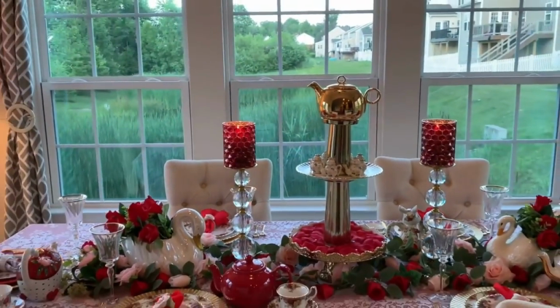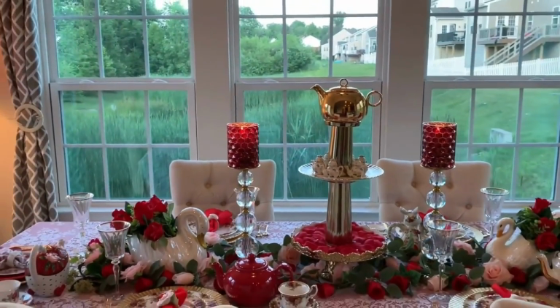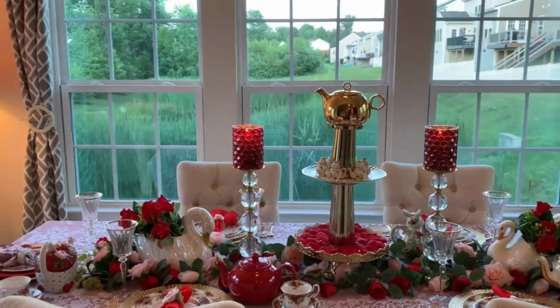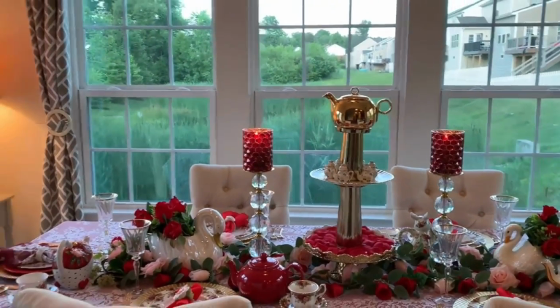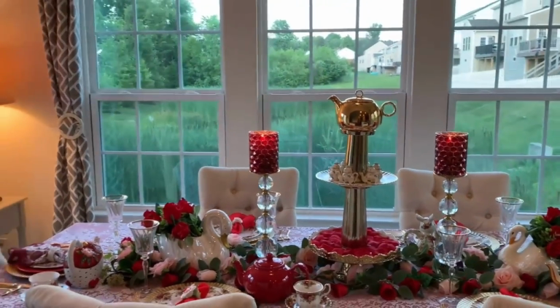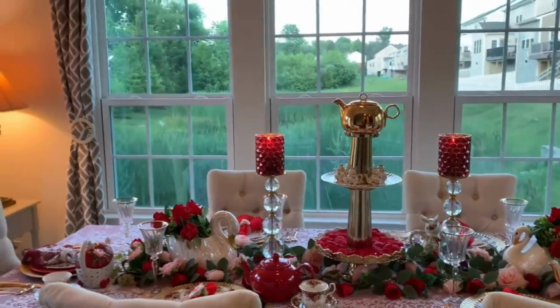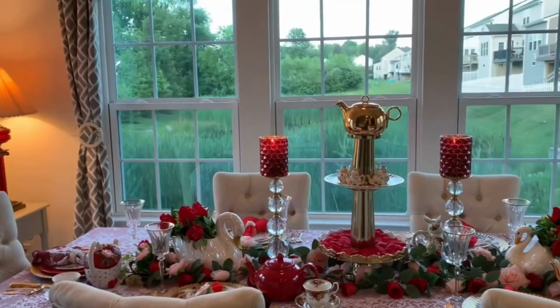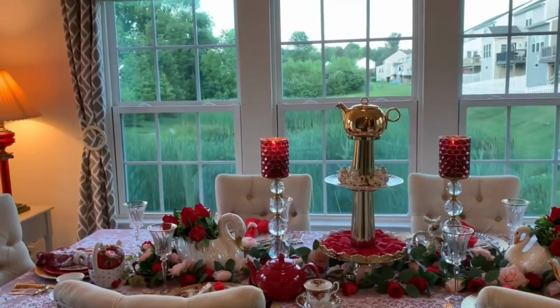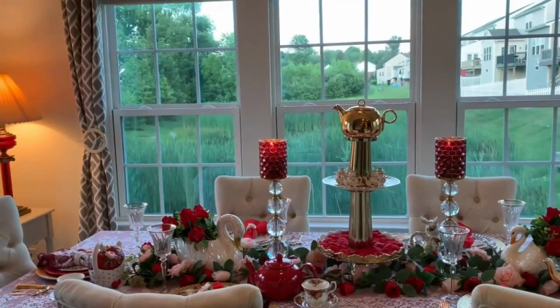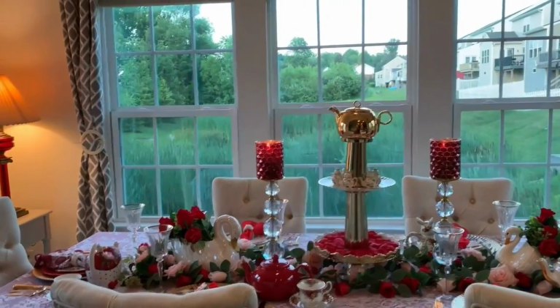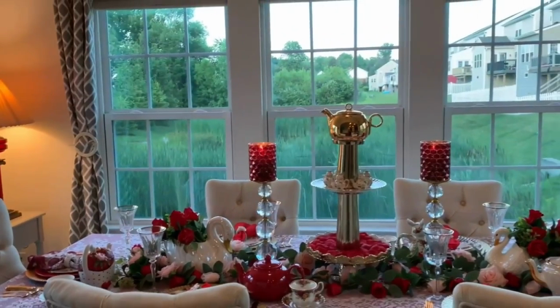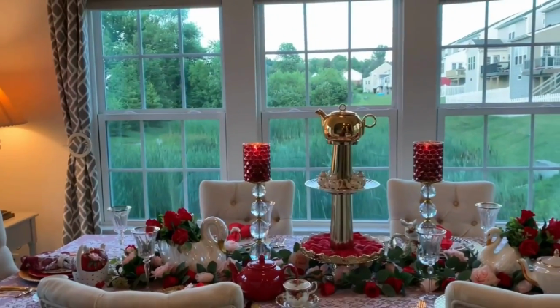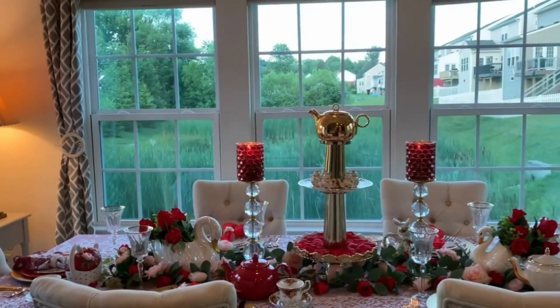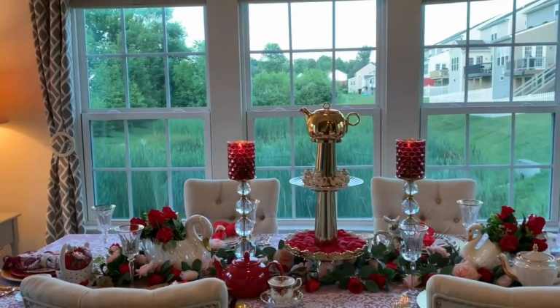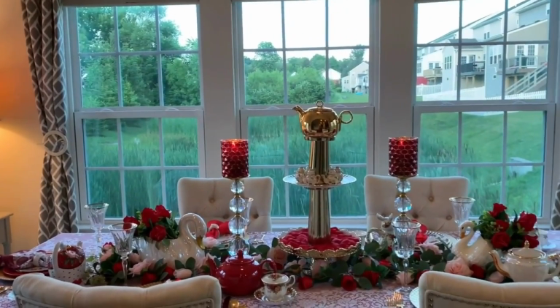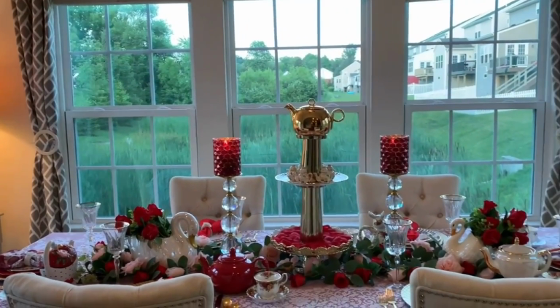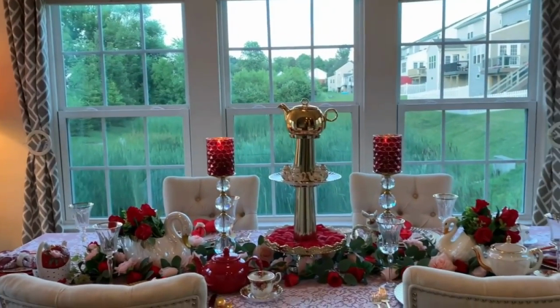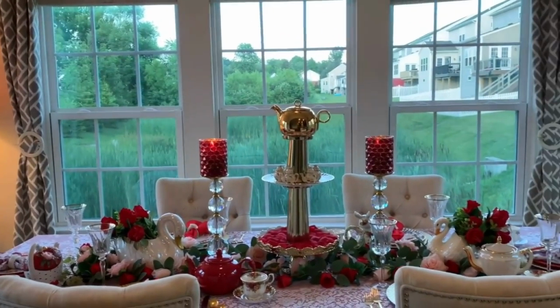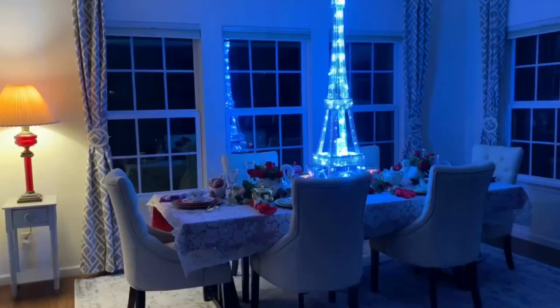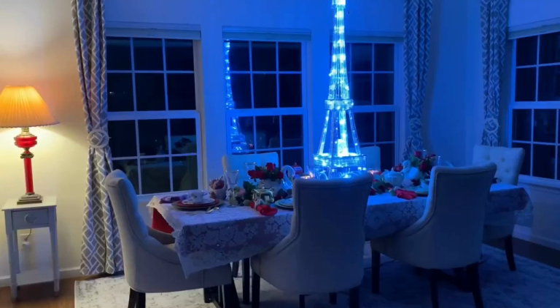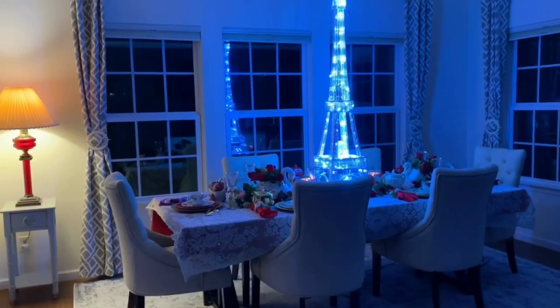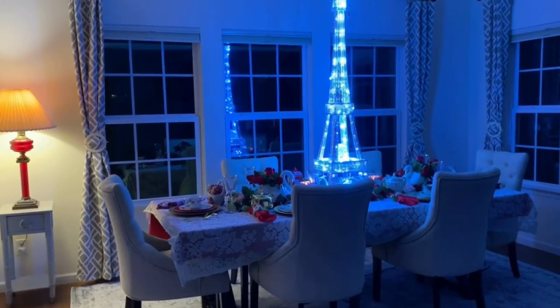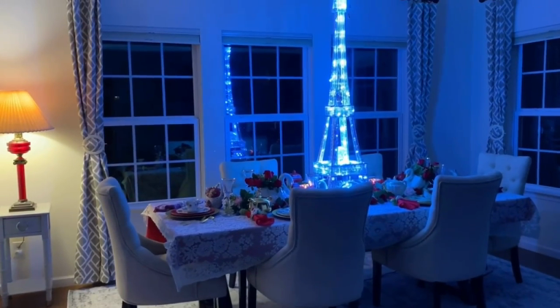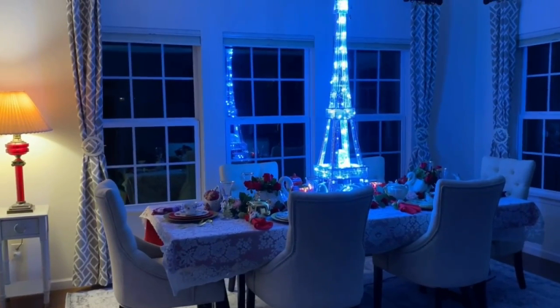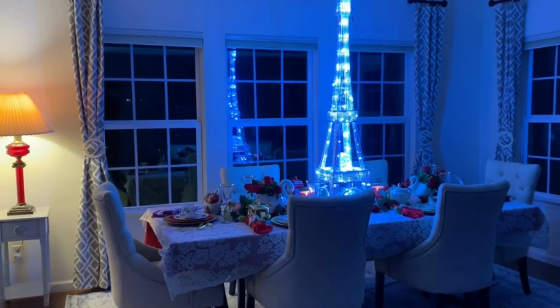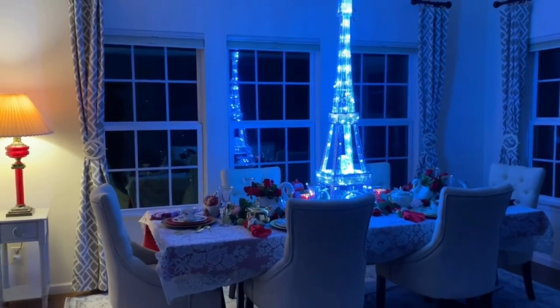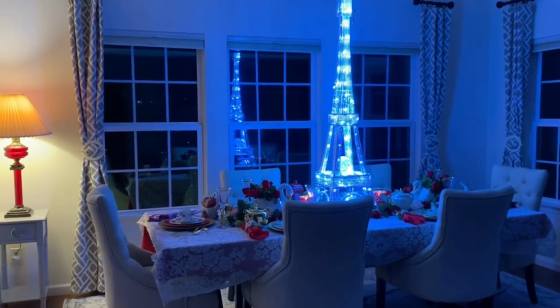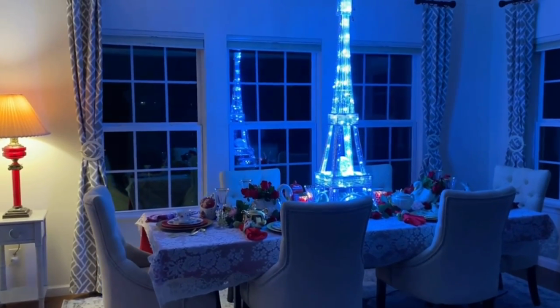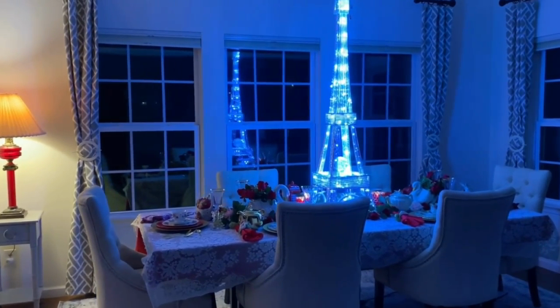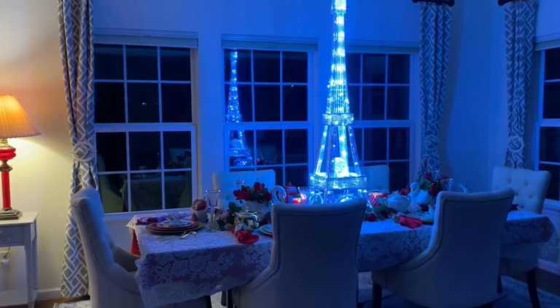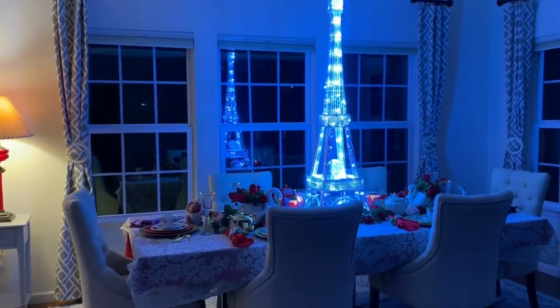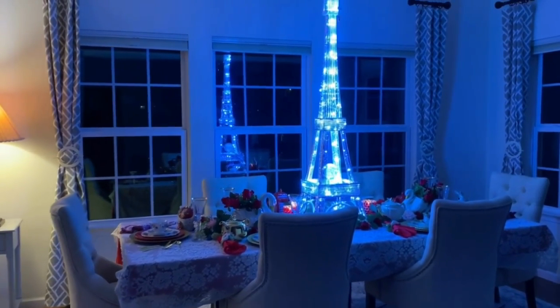And here is my Table Number Two — the Paris theme. I hope you enjoy!